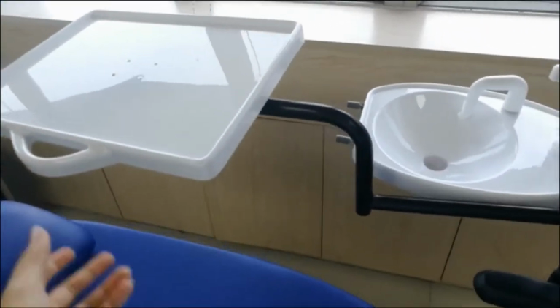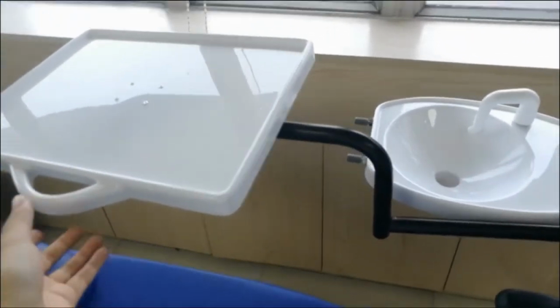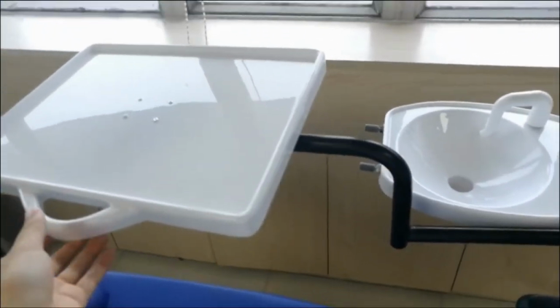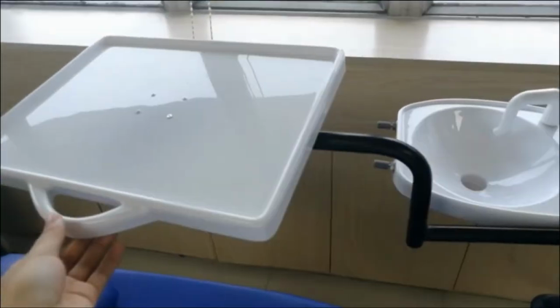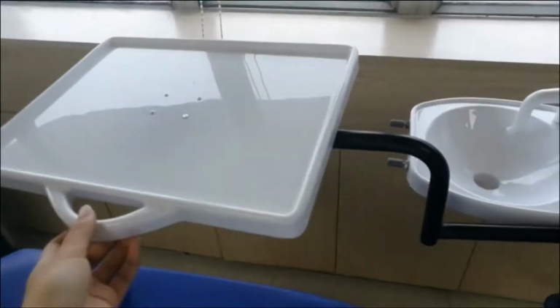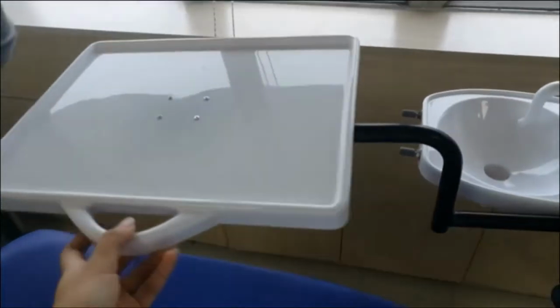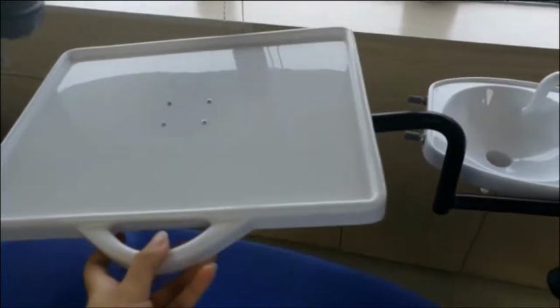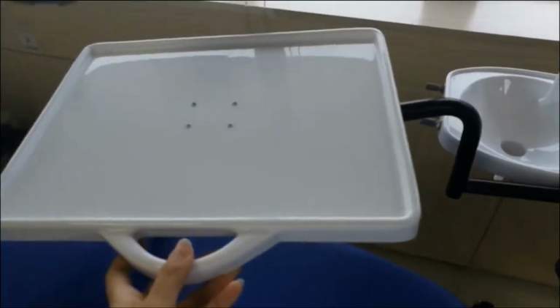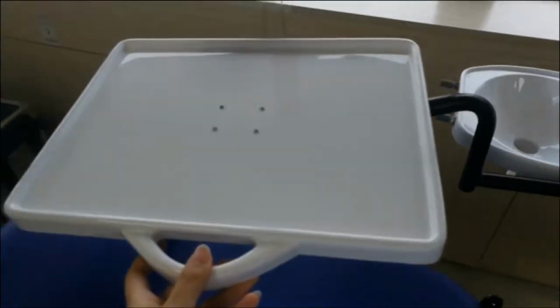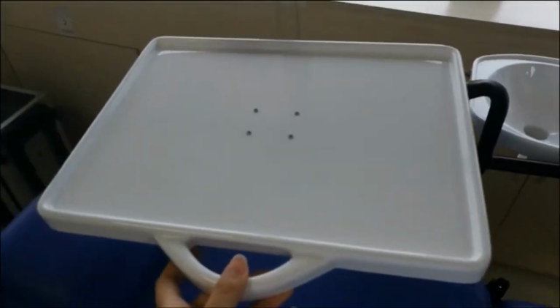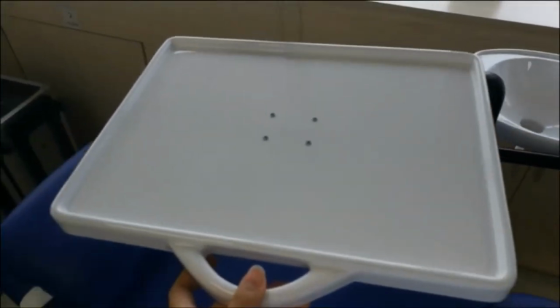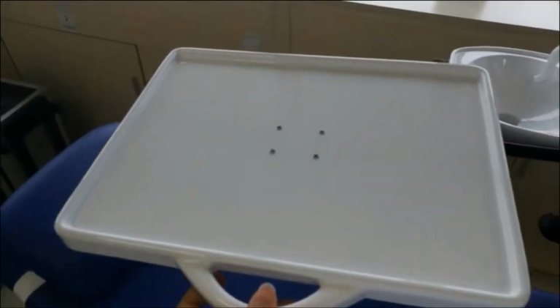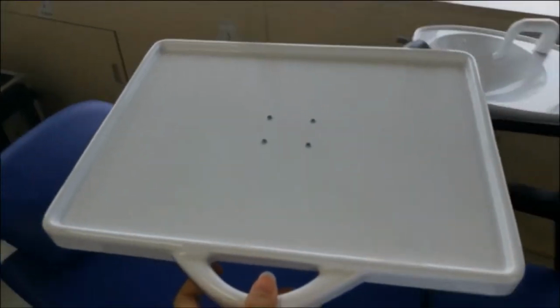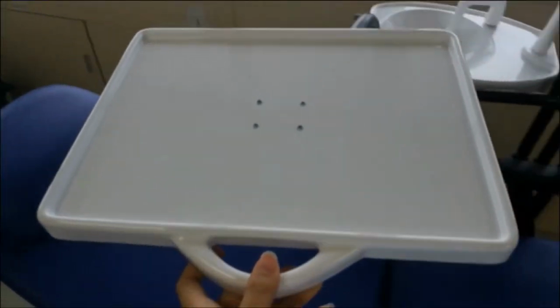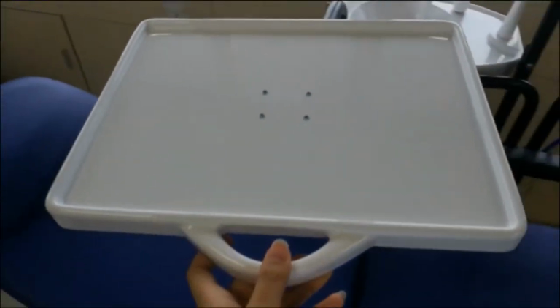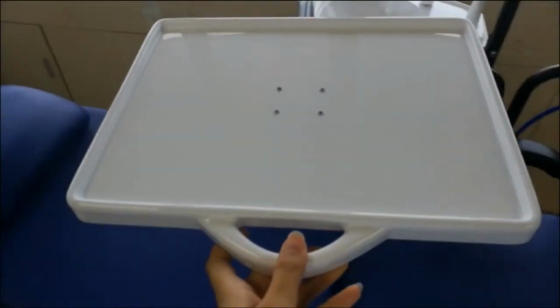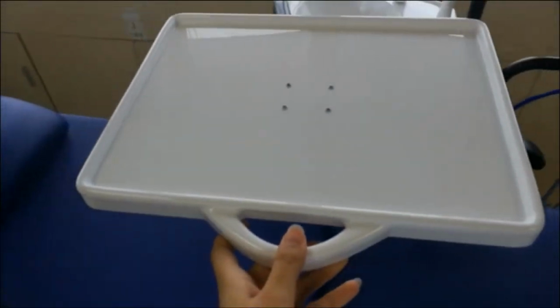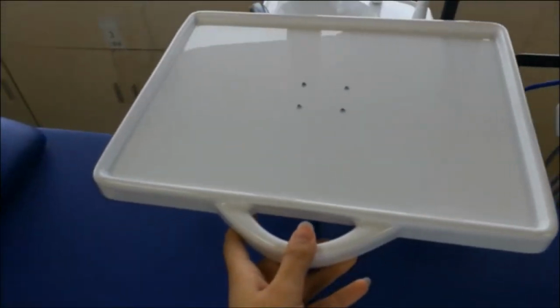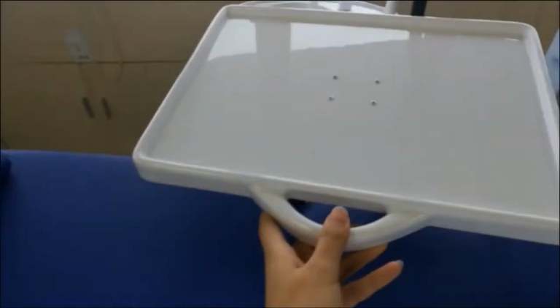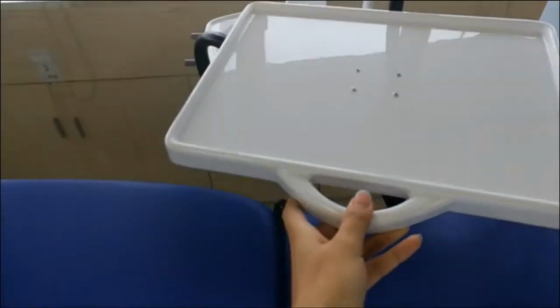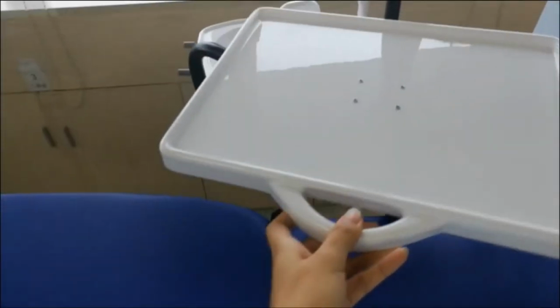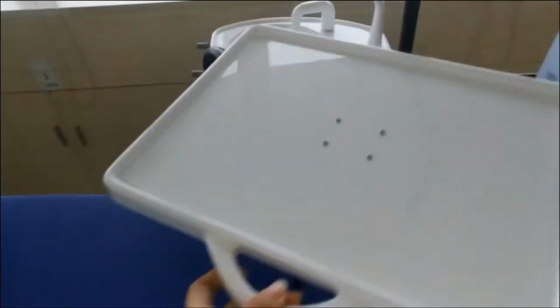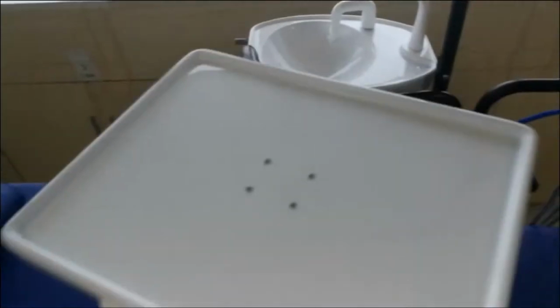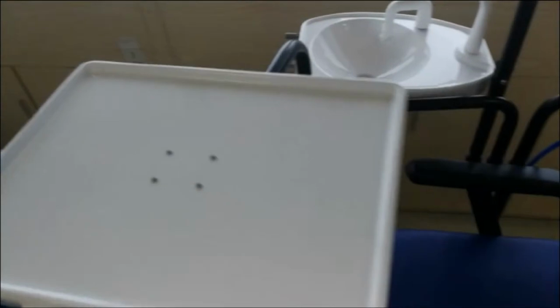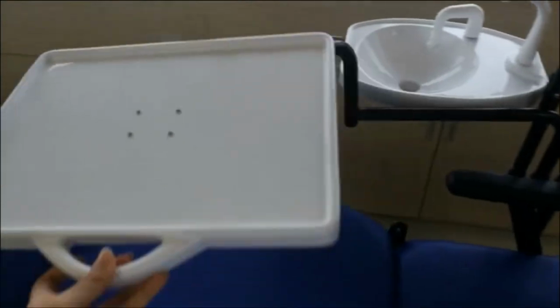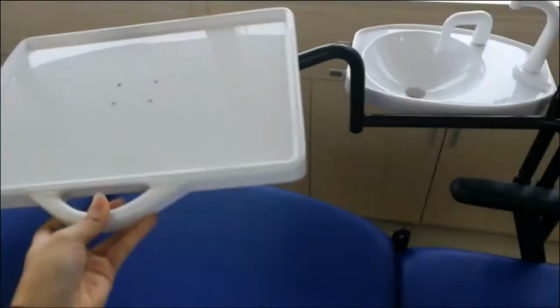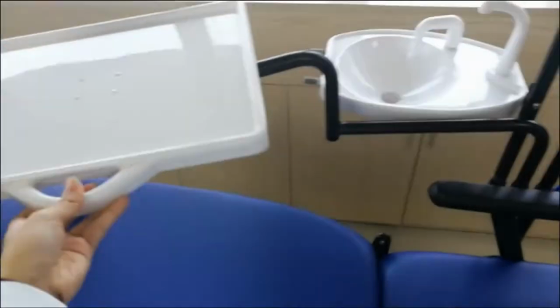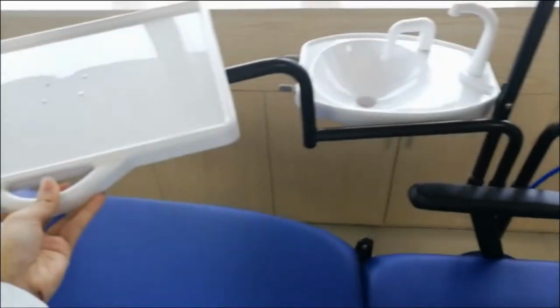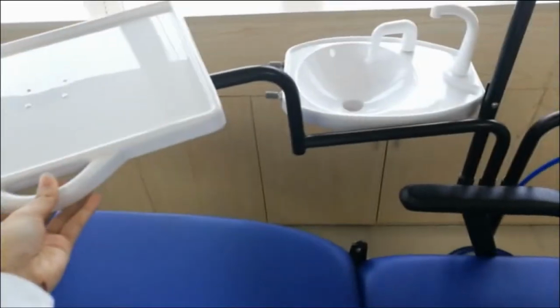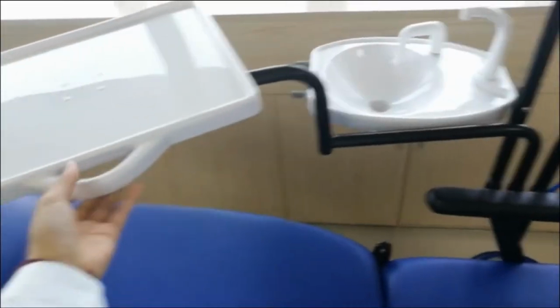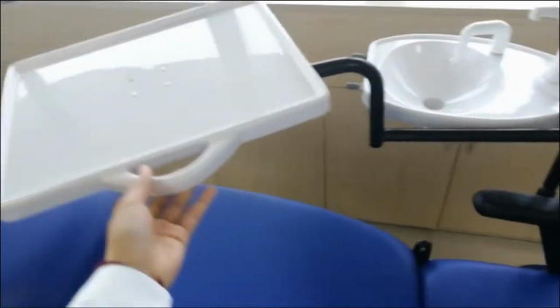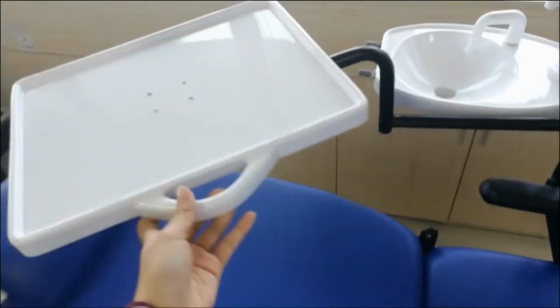This is the operation tray. It's movable.